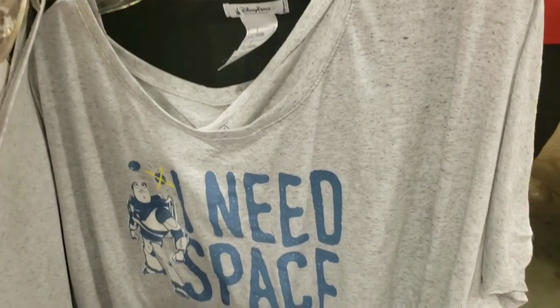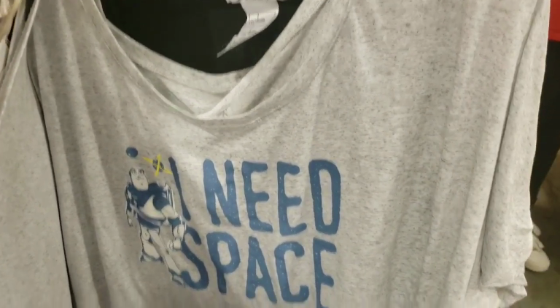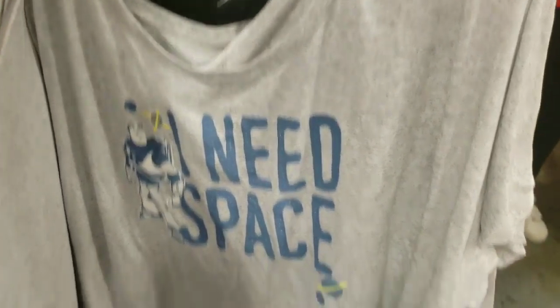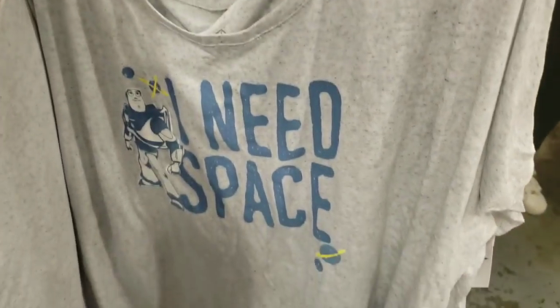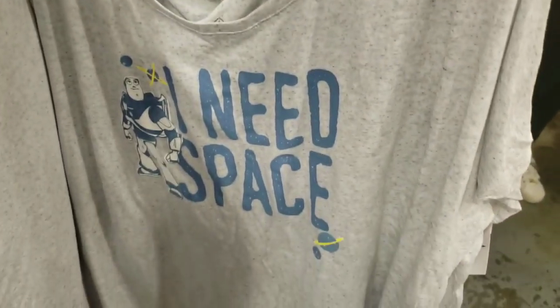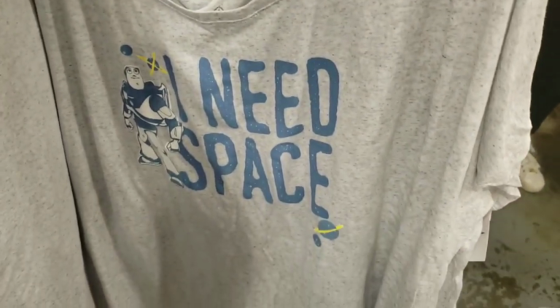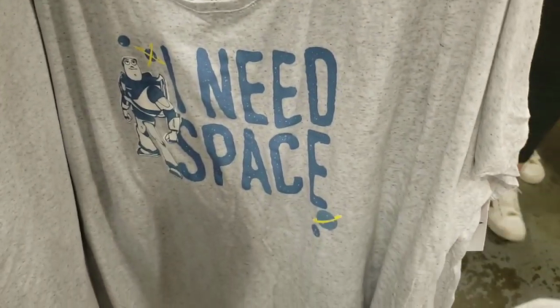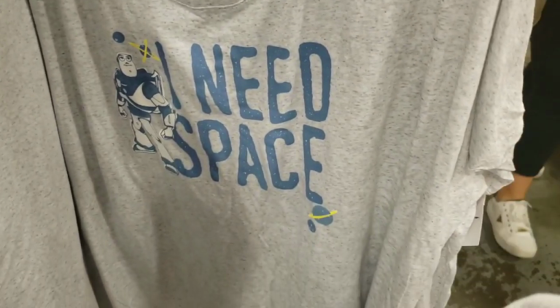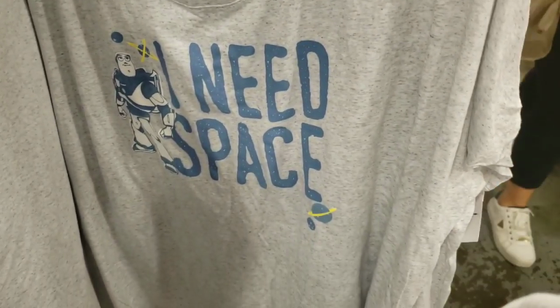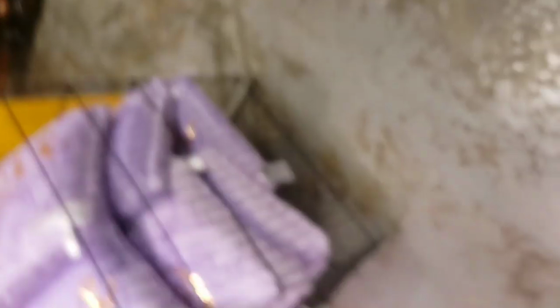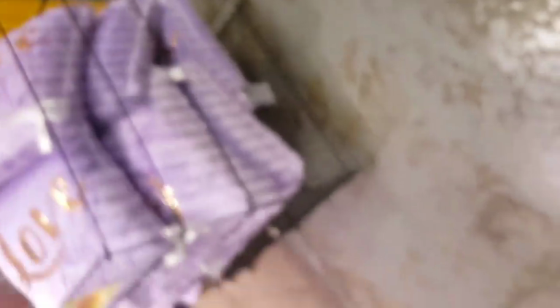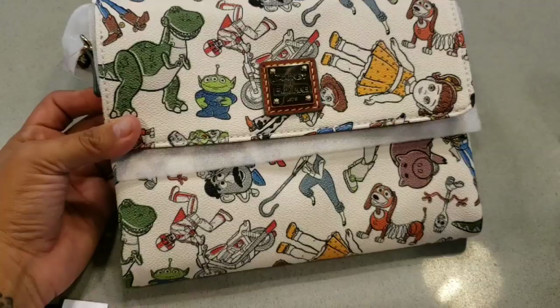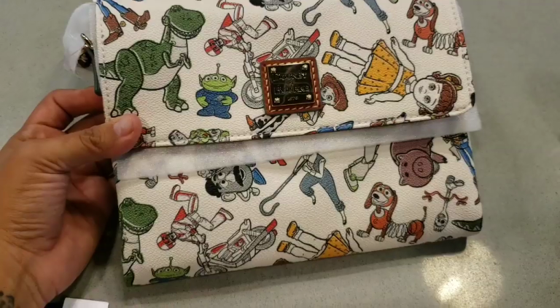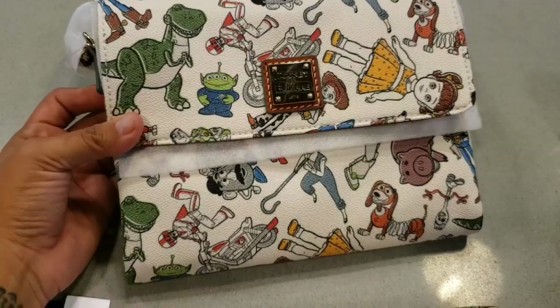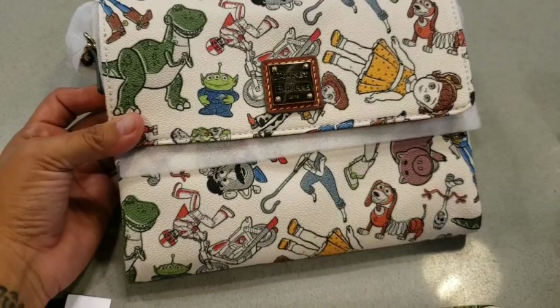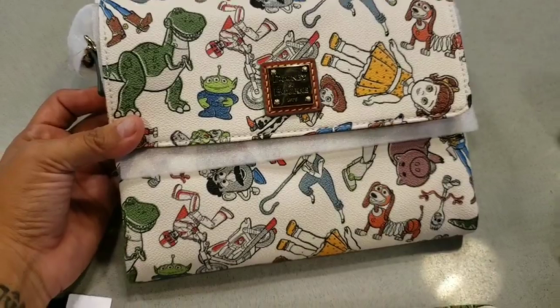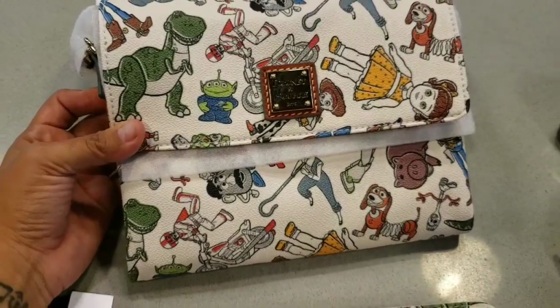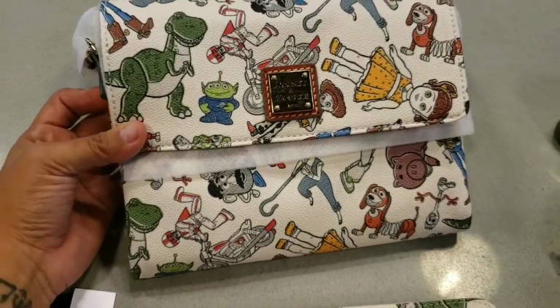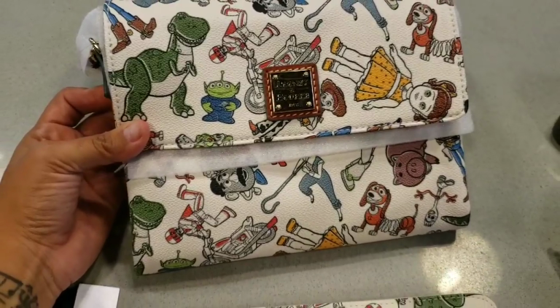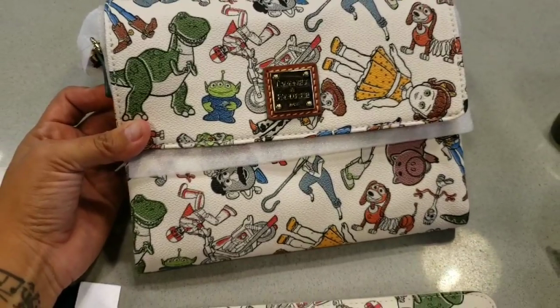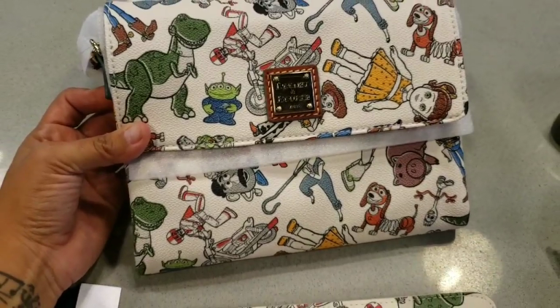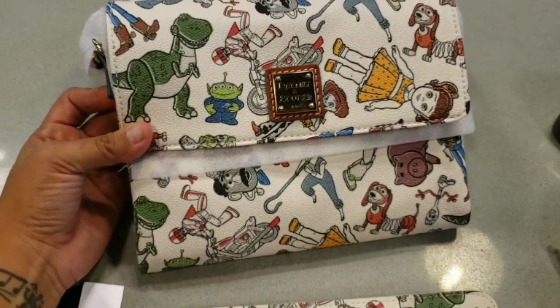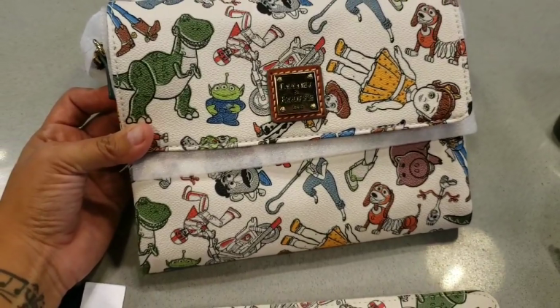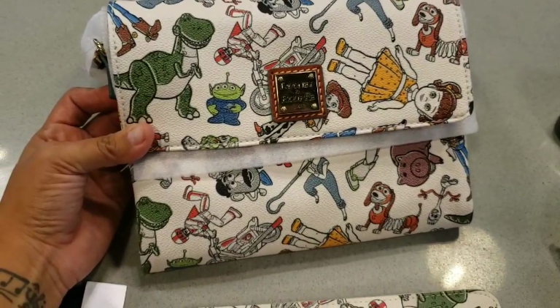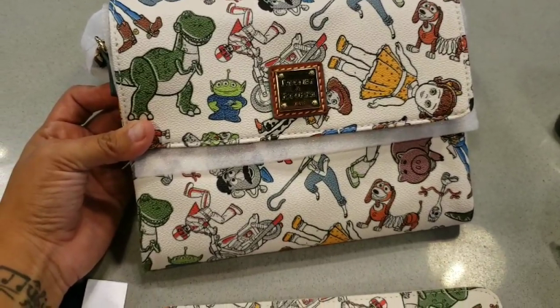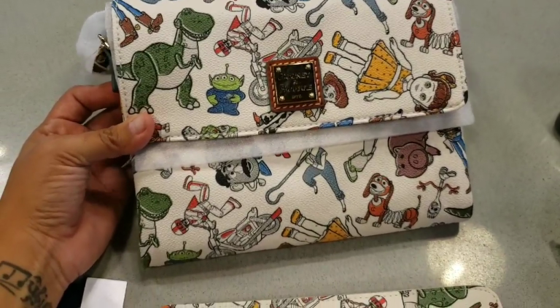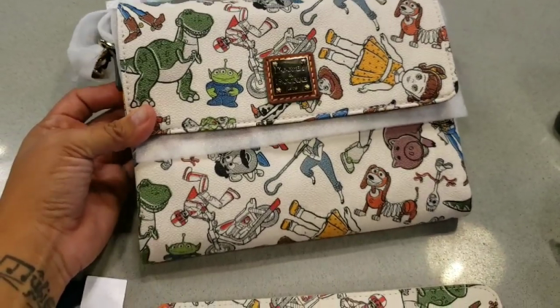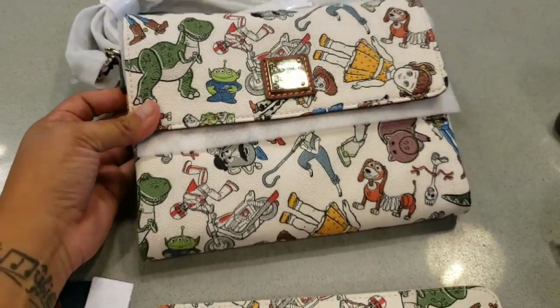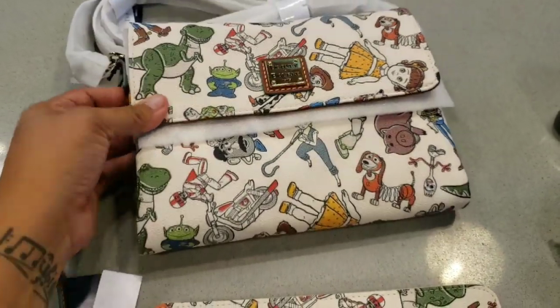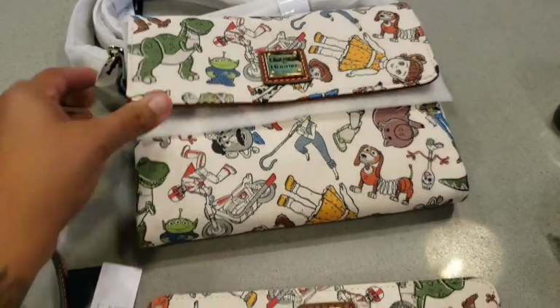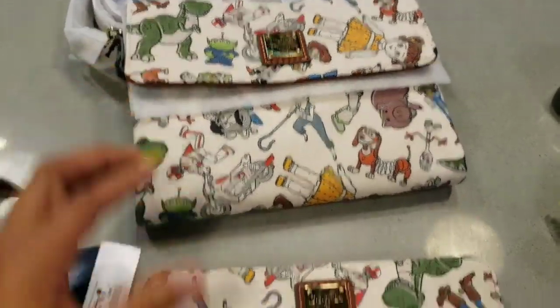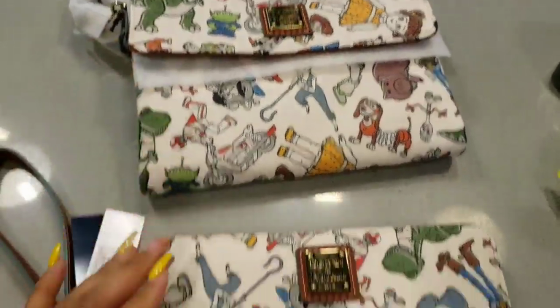Oh my gosh, guys — these are the Toy Story Dooneys!